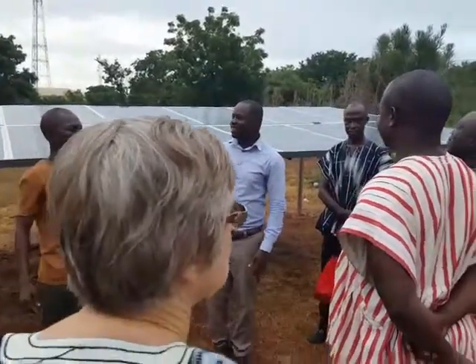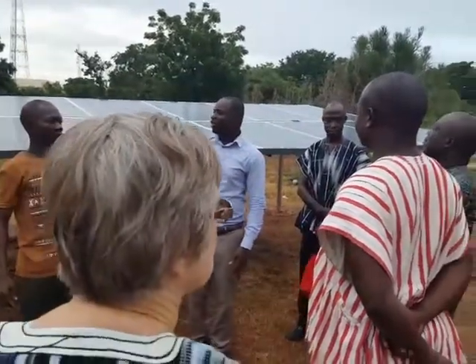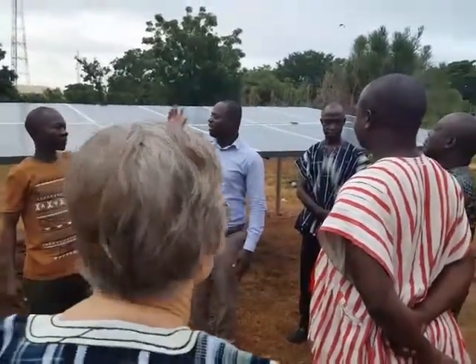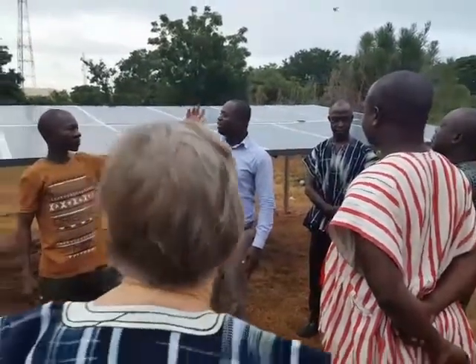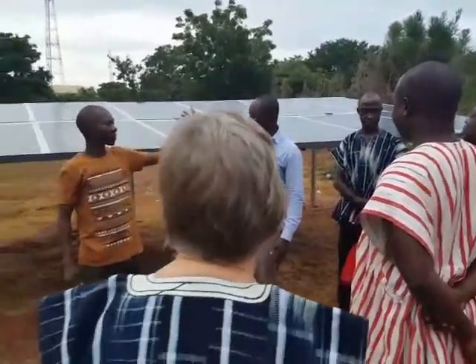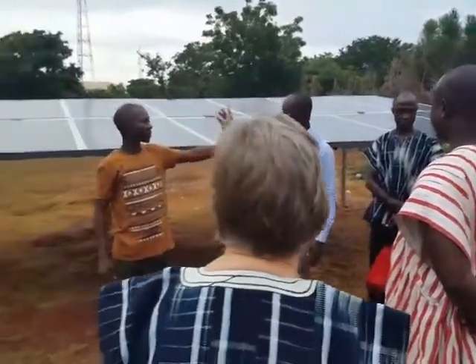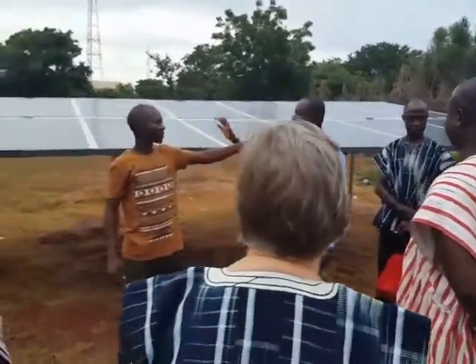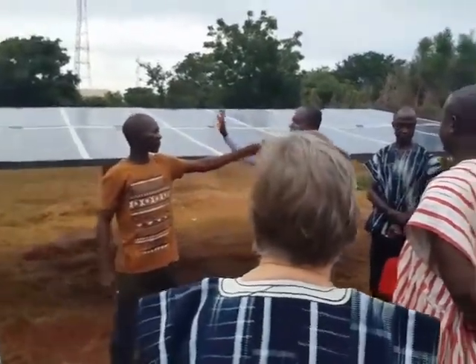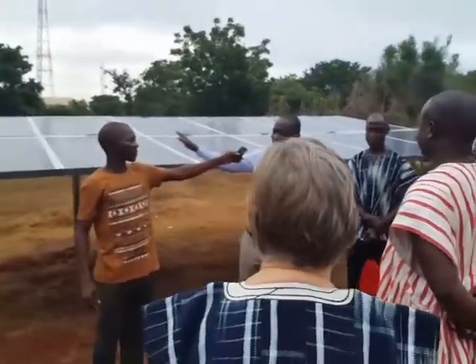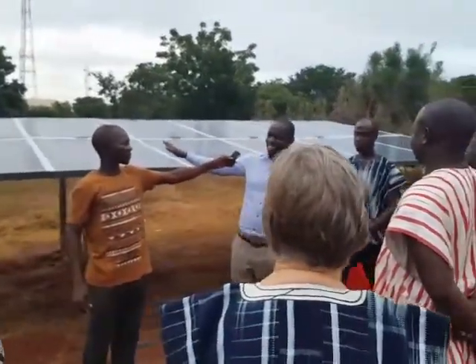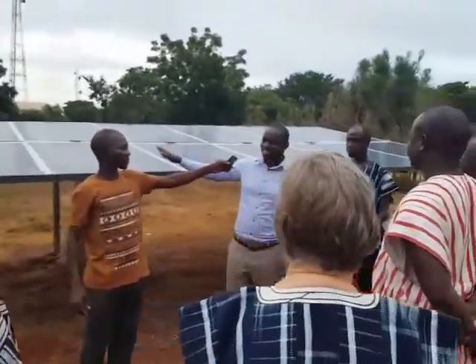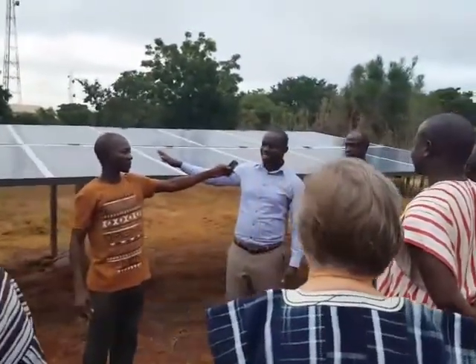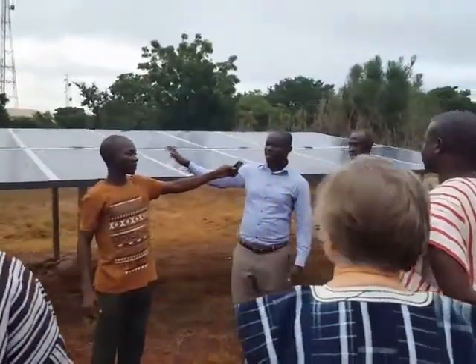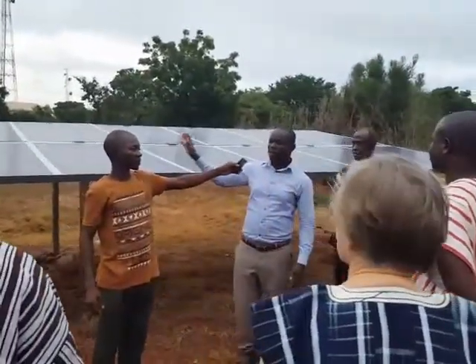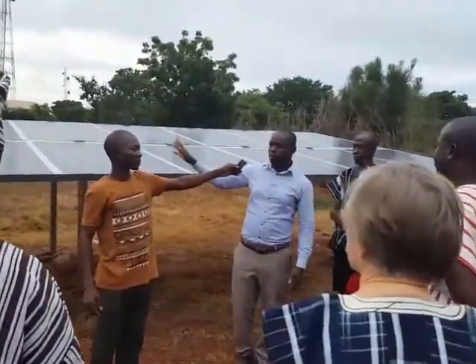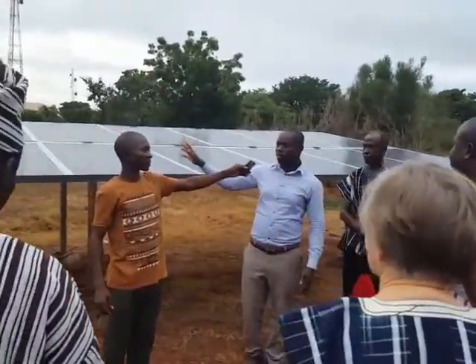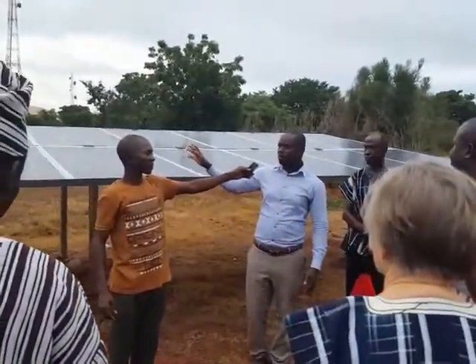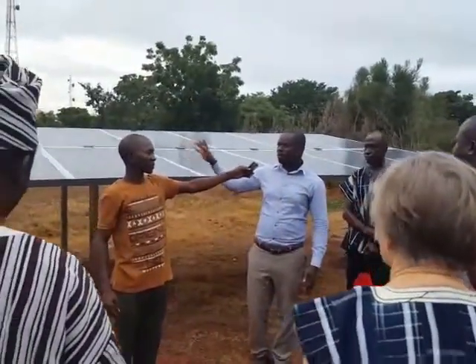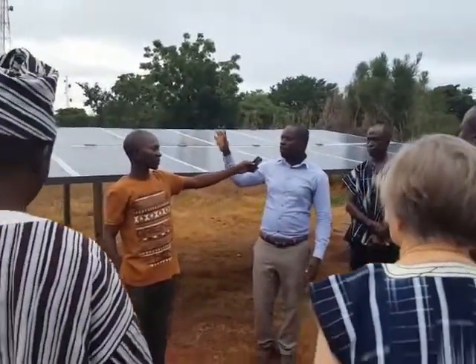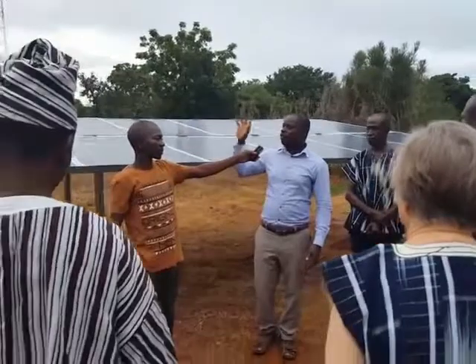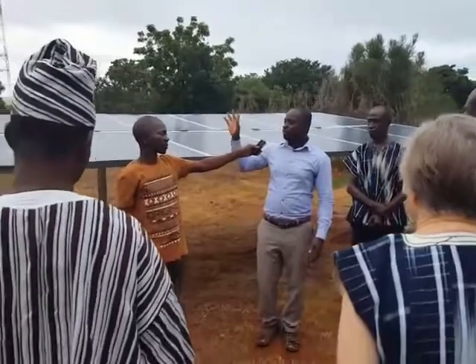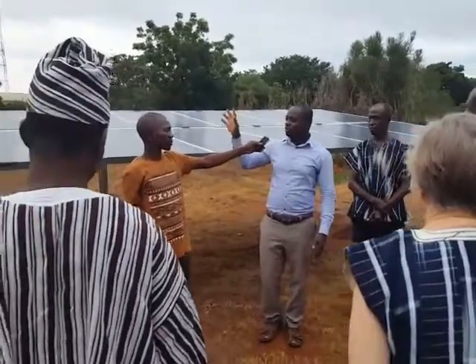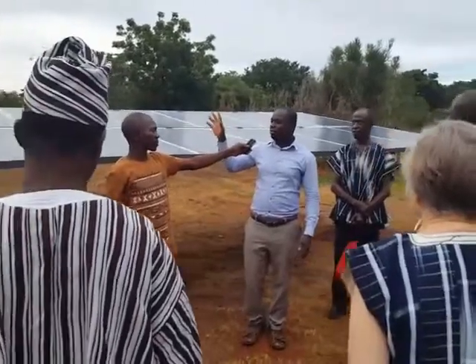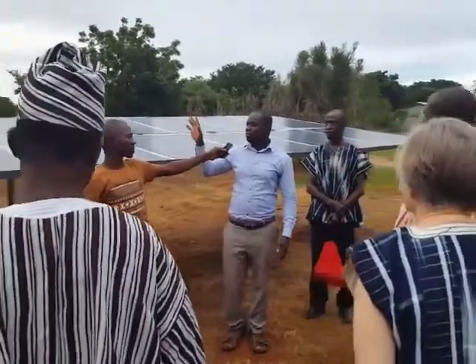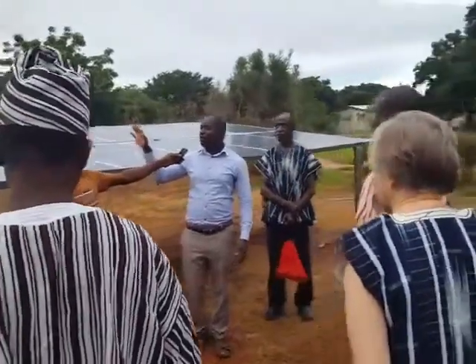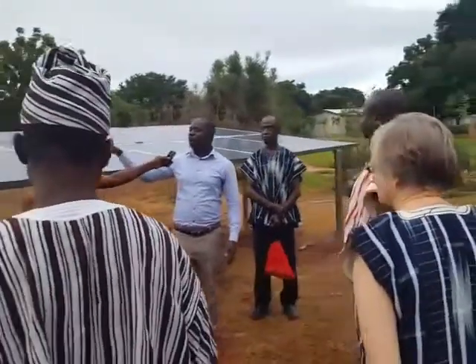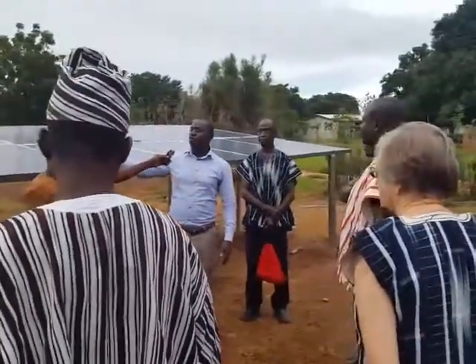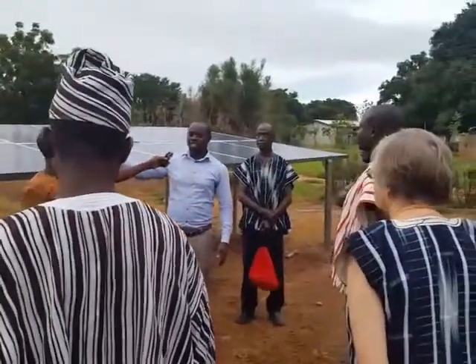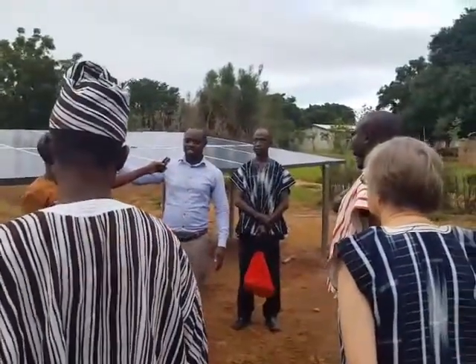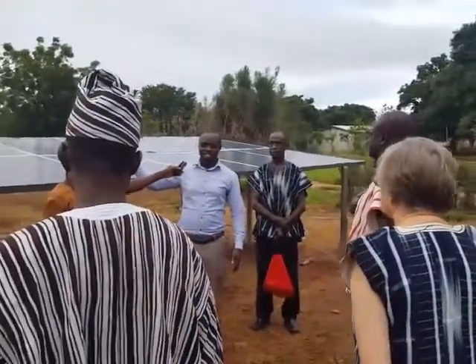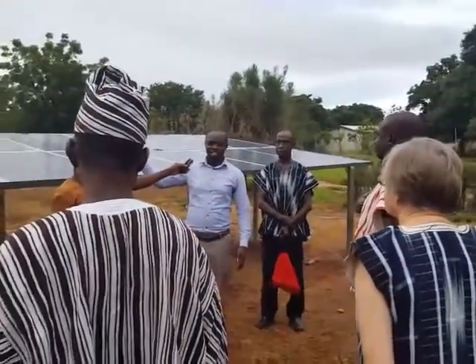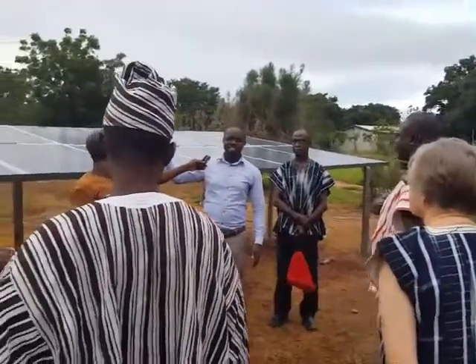It is very, very important that we protect these things. From time to time, we will have to wash the panels.